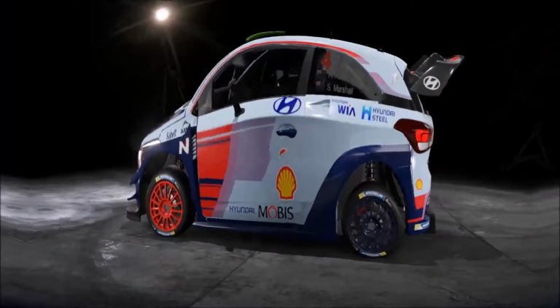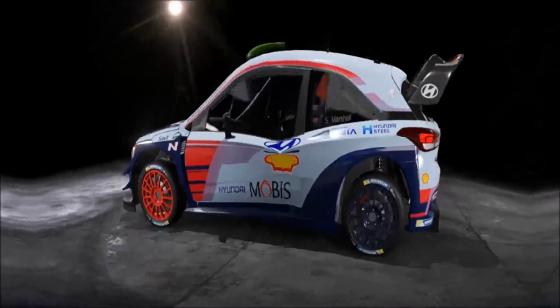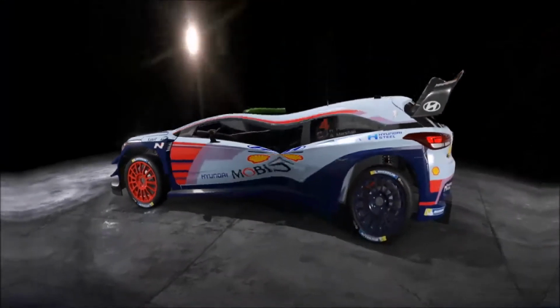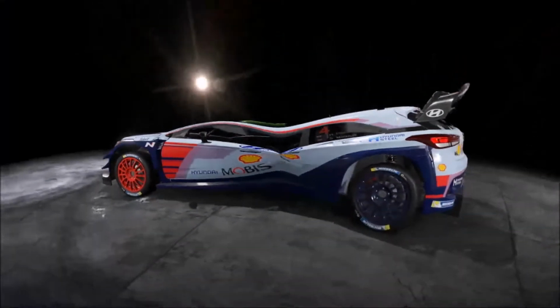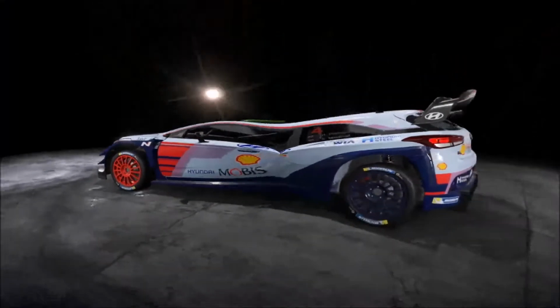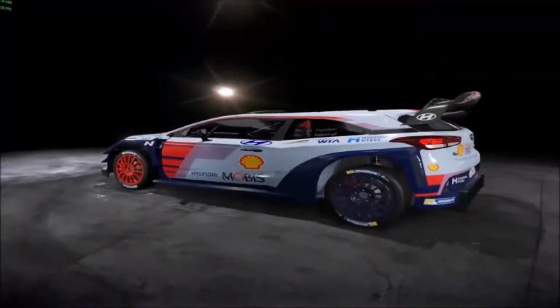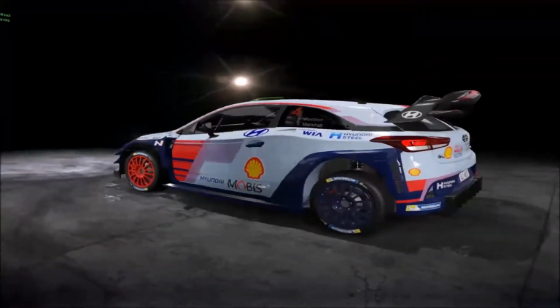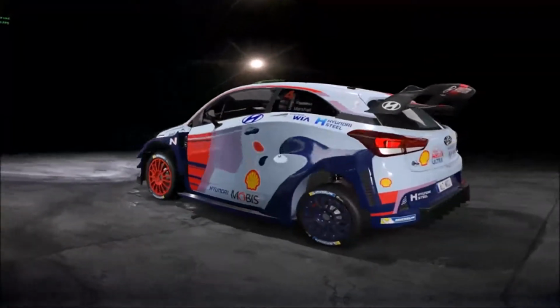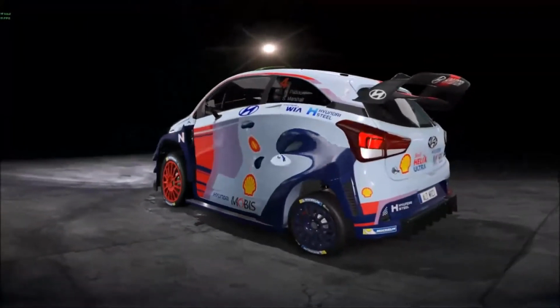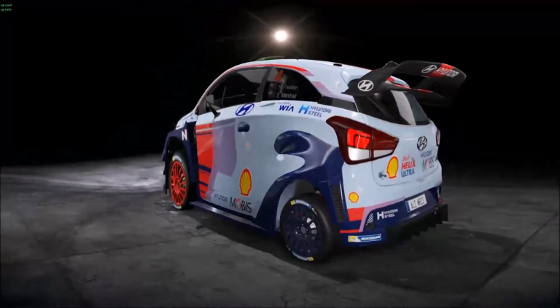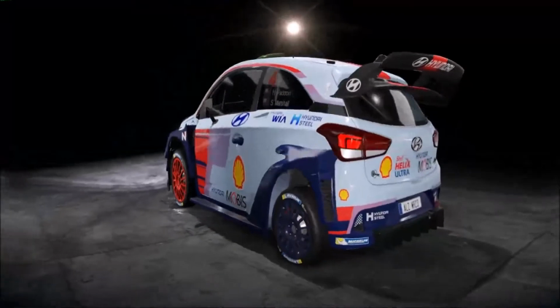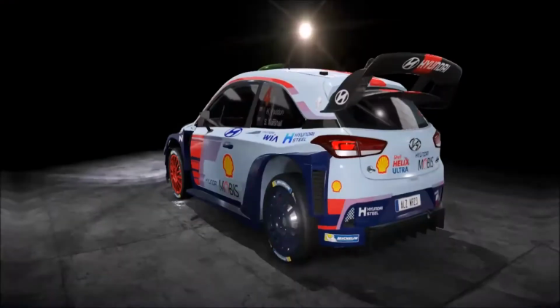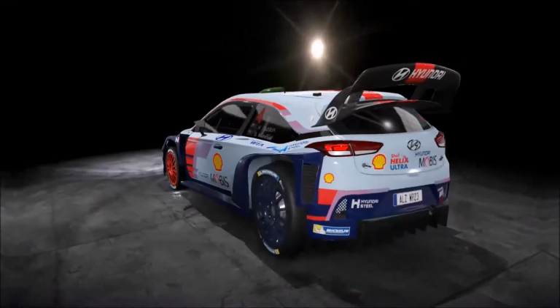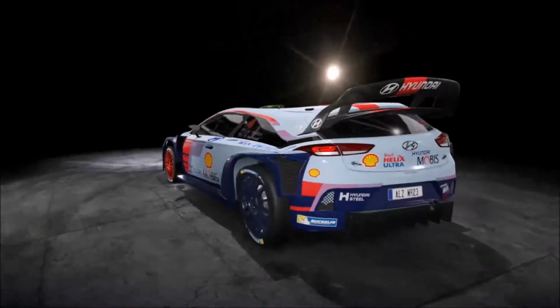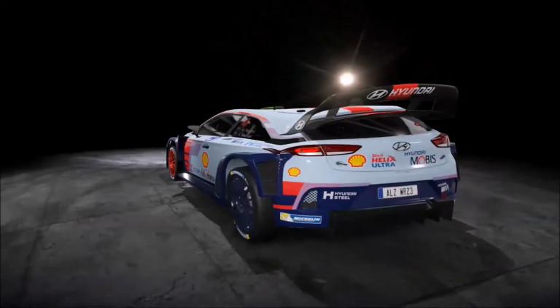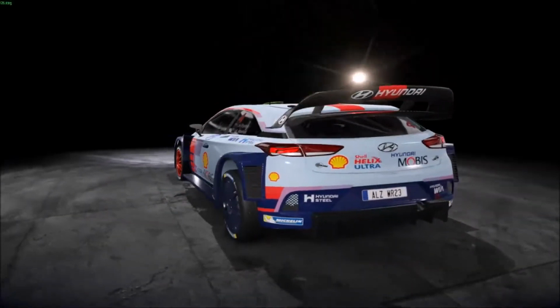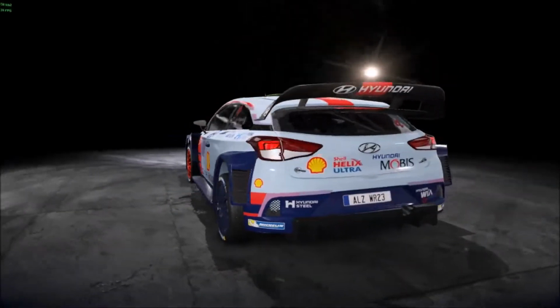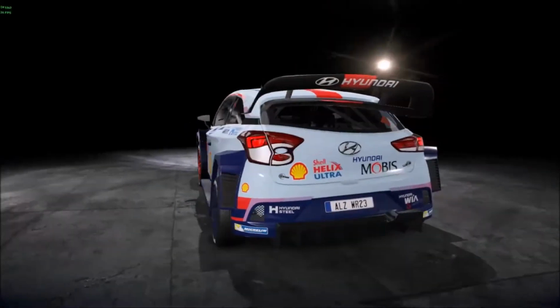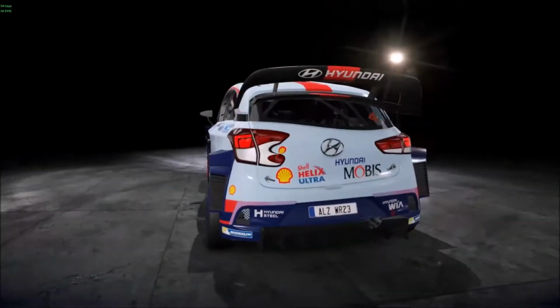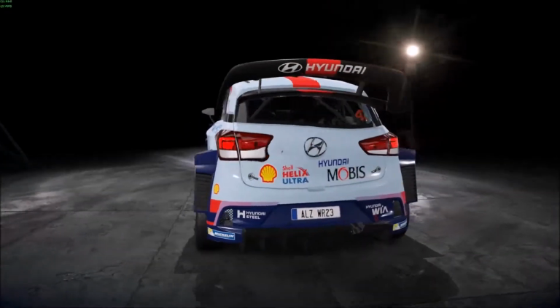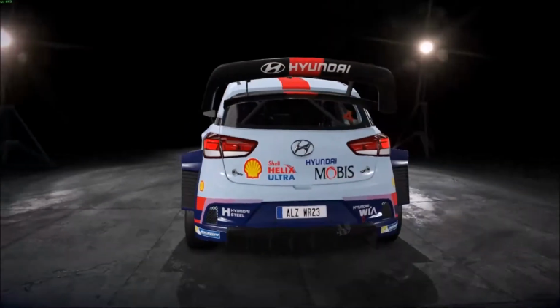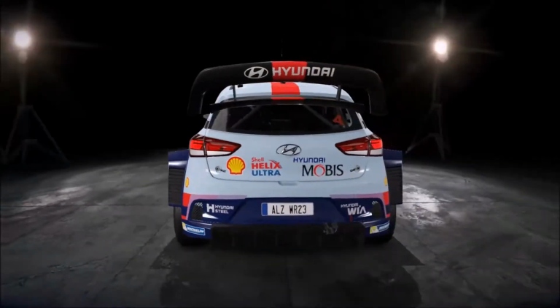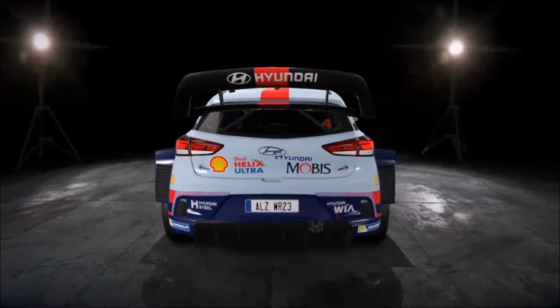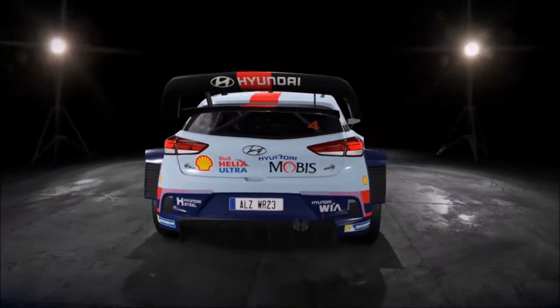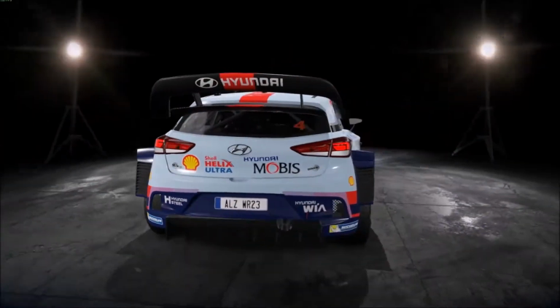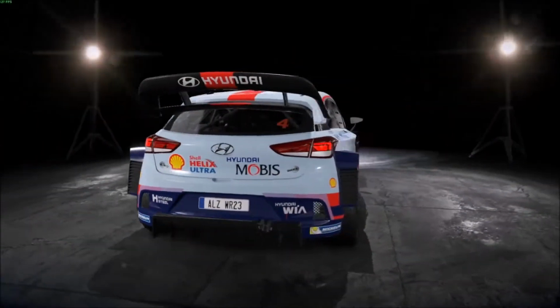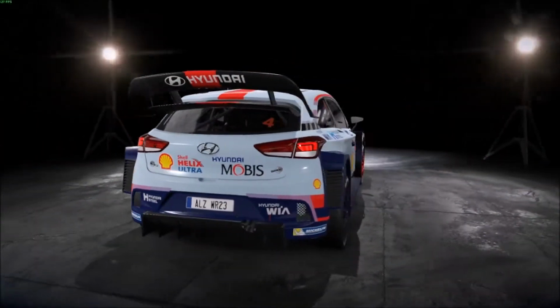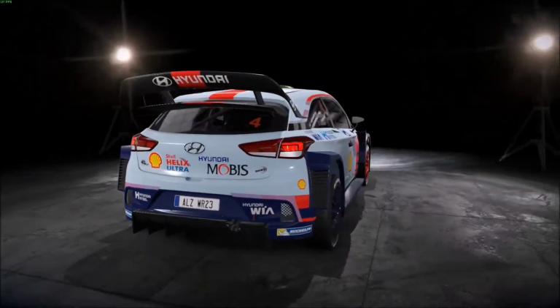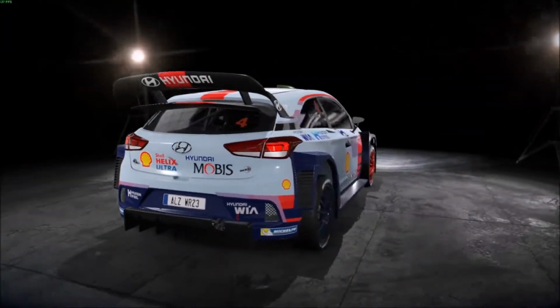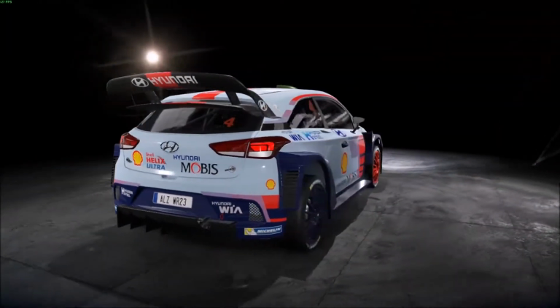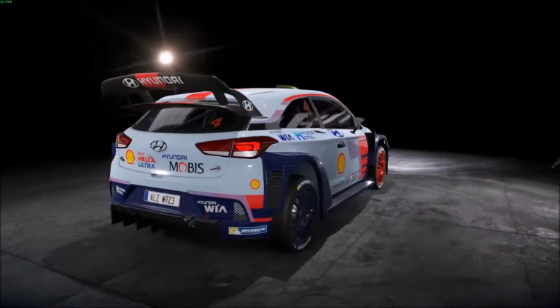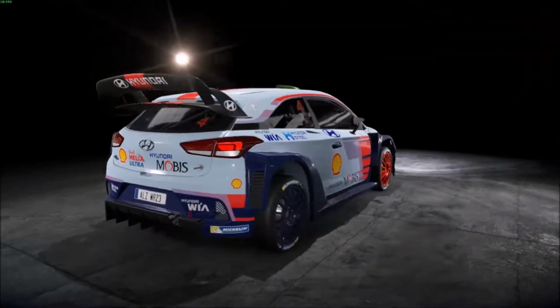And today's weapon of choice is the Hyundai.